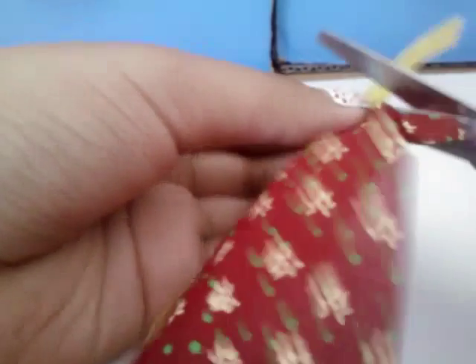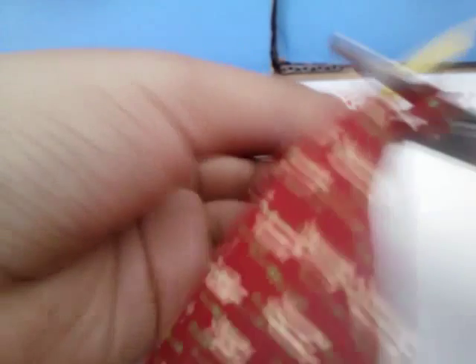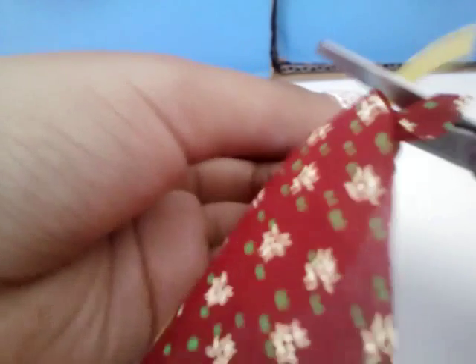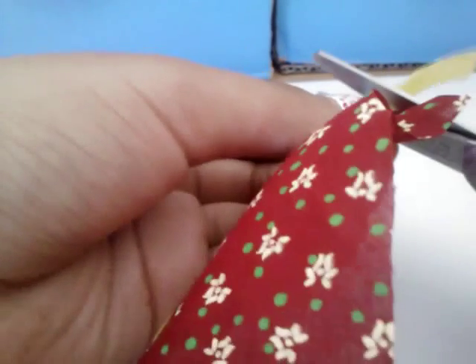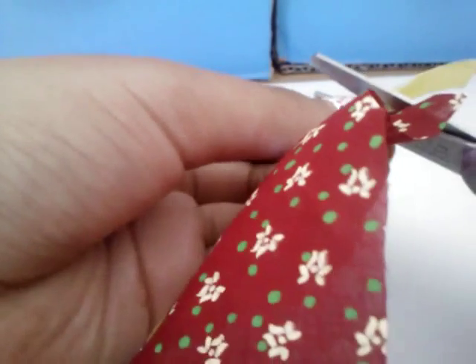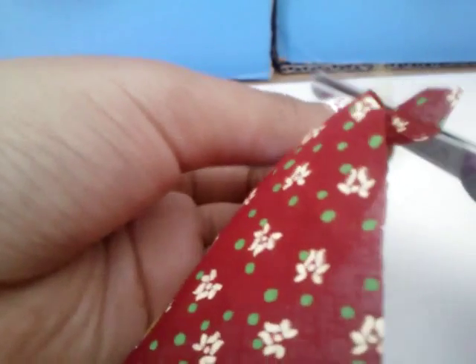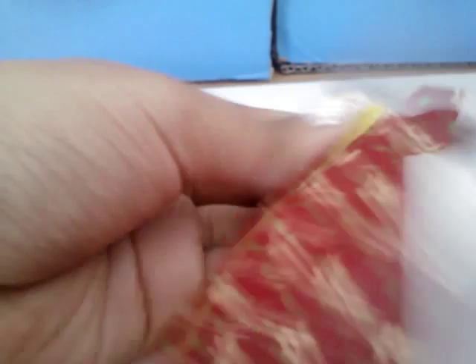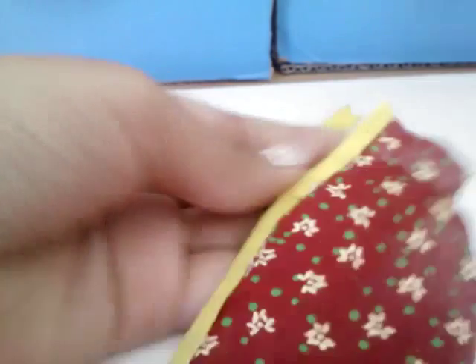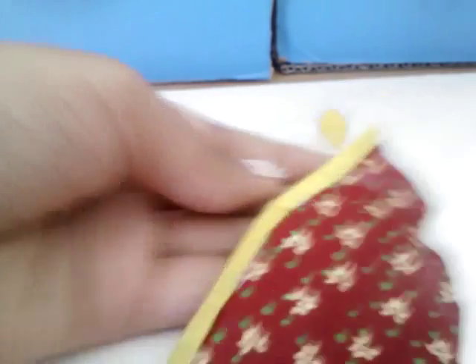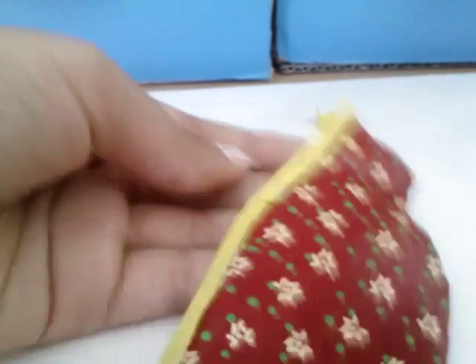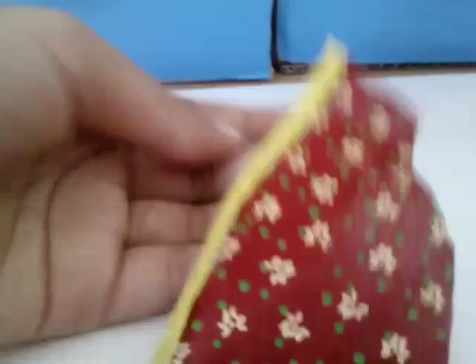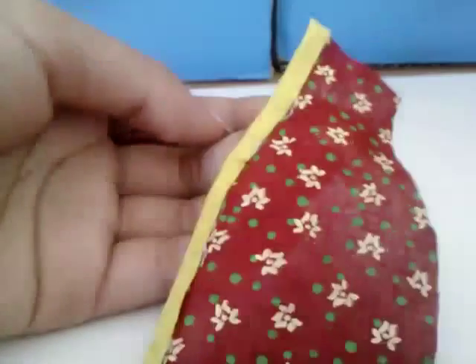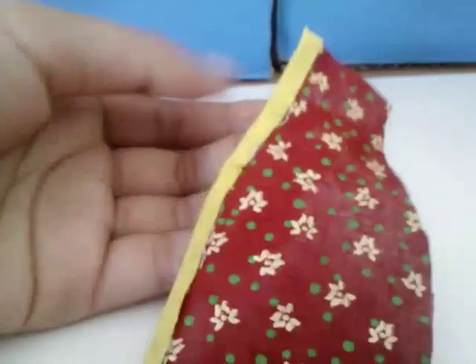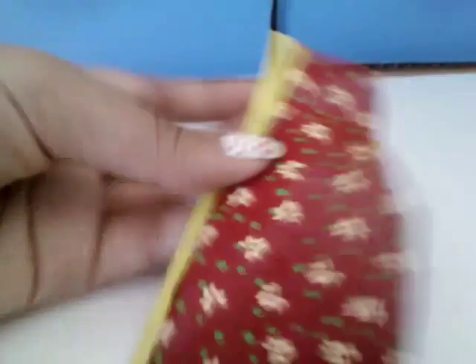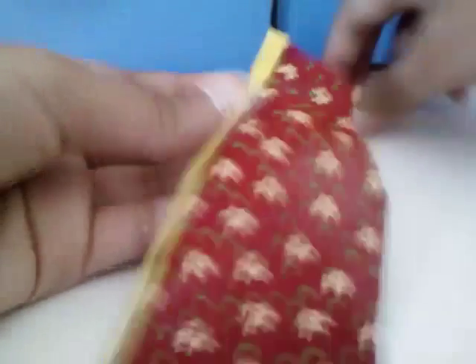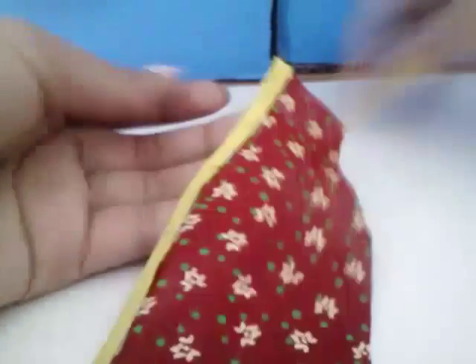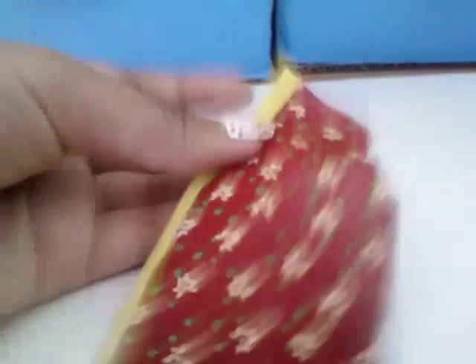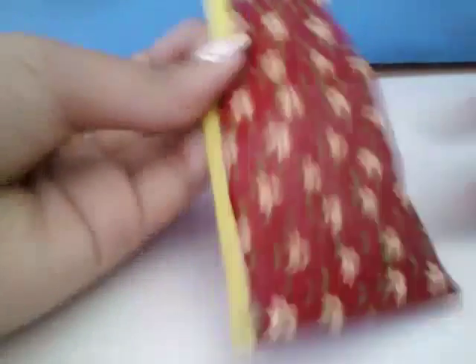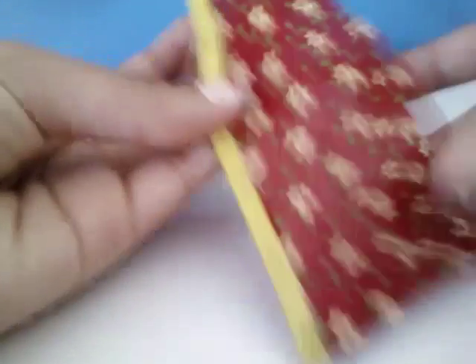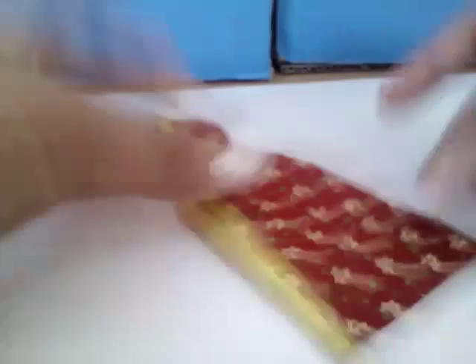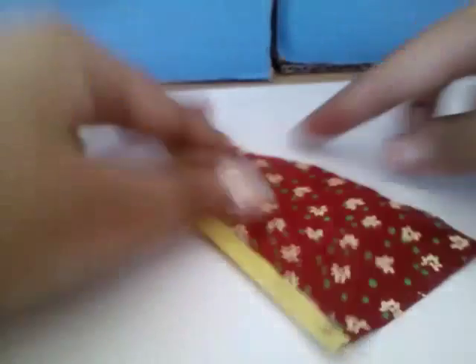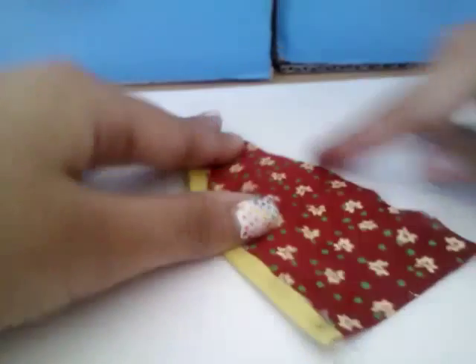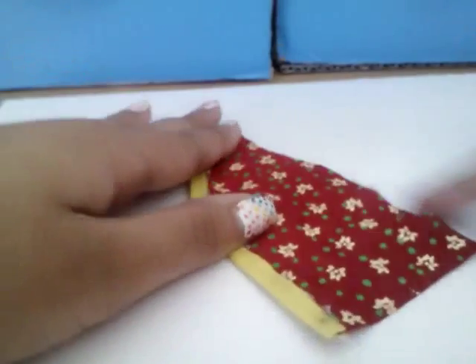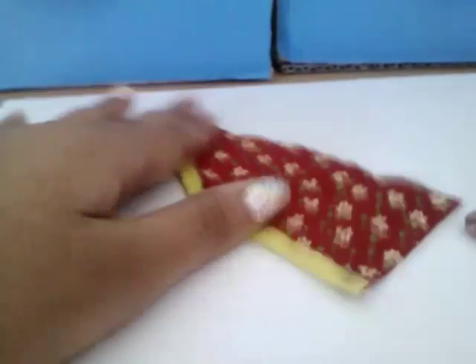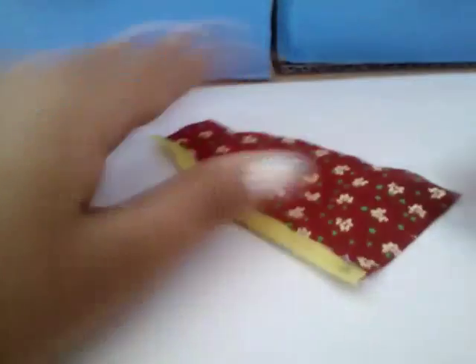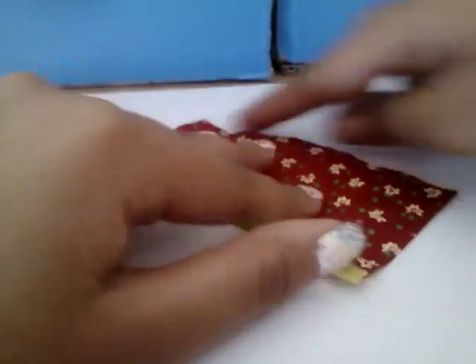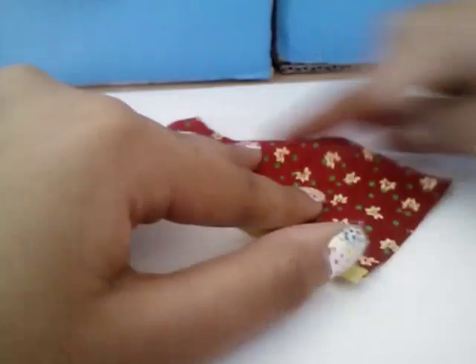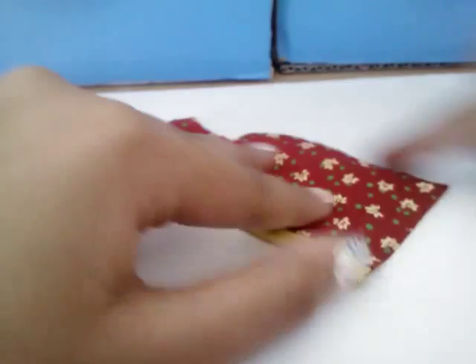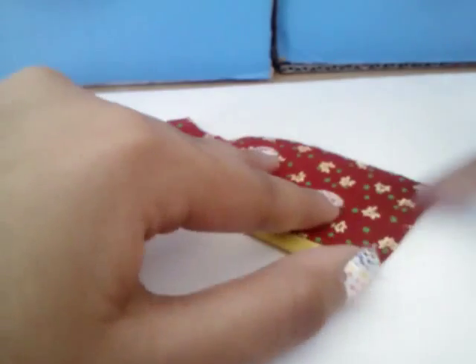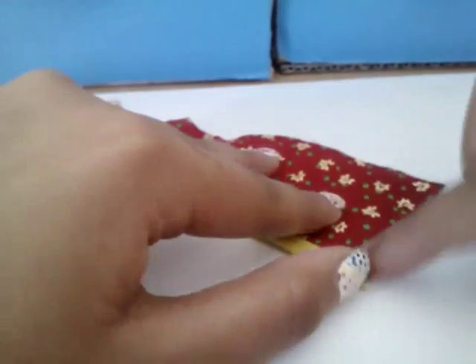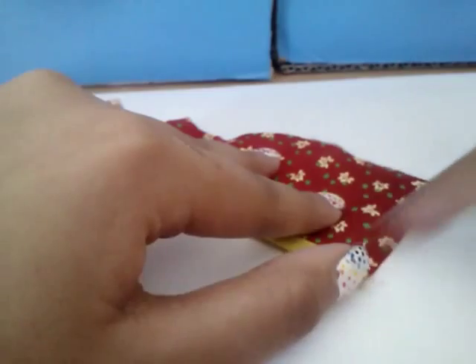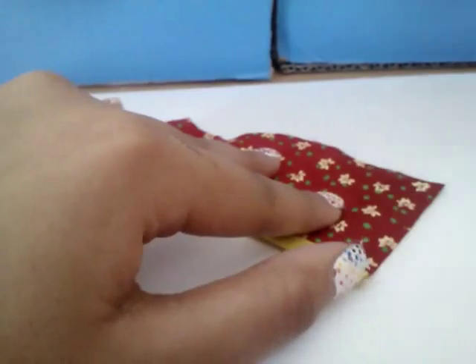Any excess you can just cut off like this, and you can do the same thing right here and here.